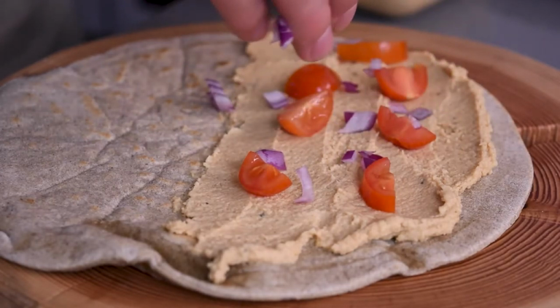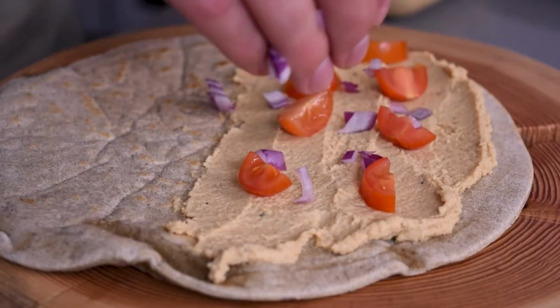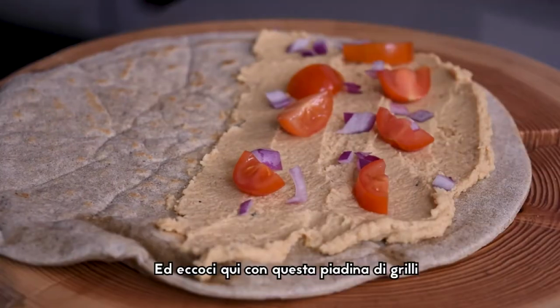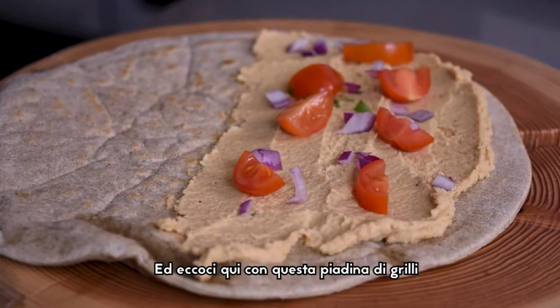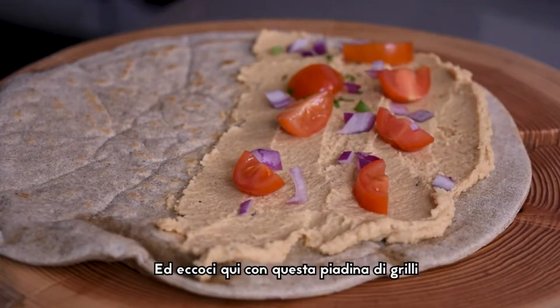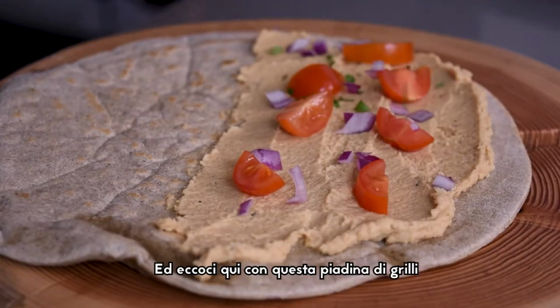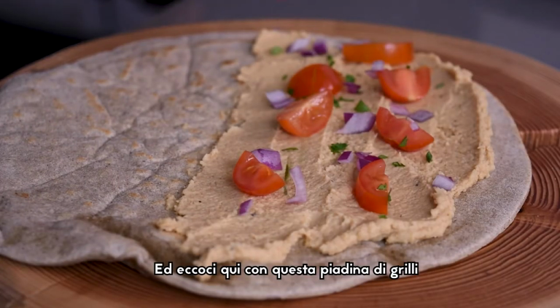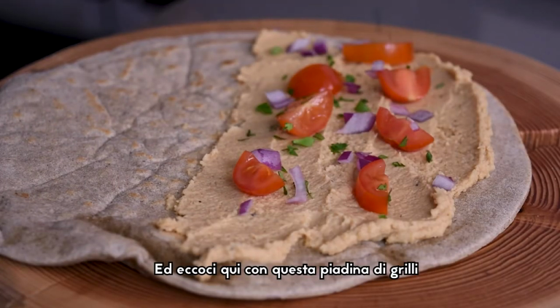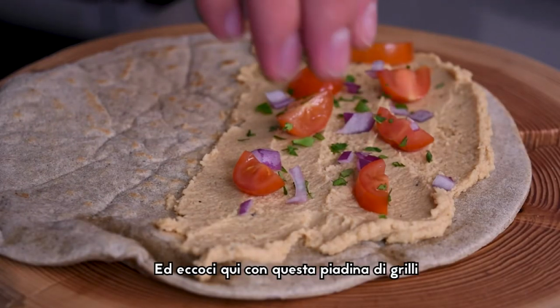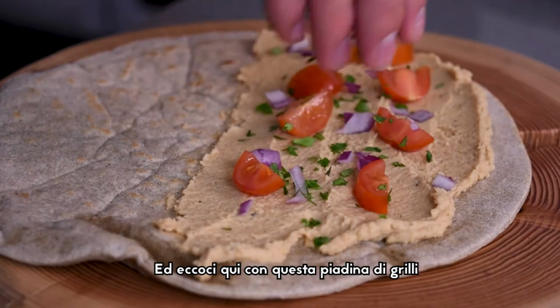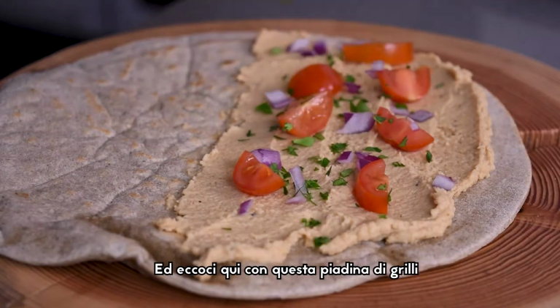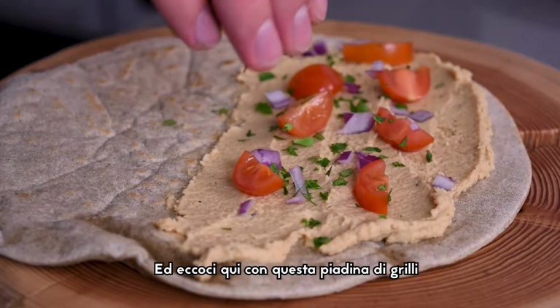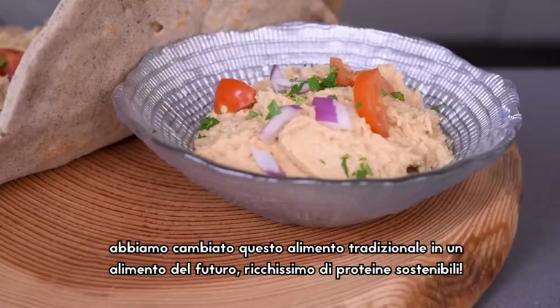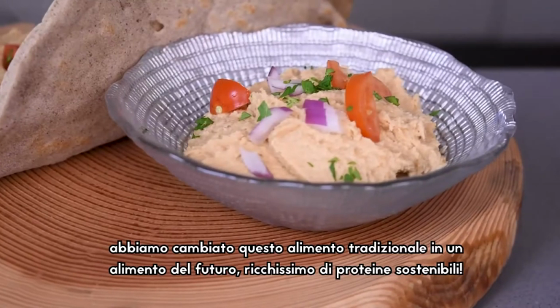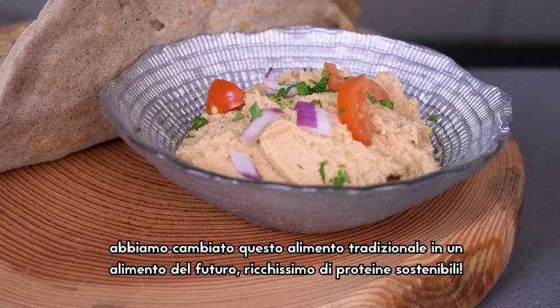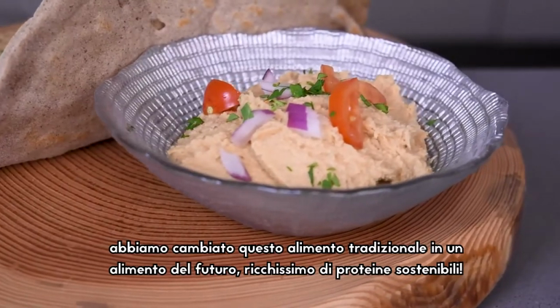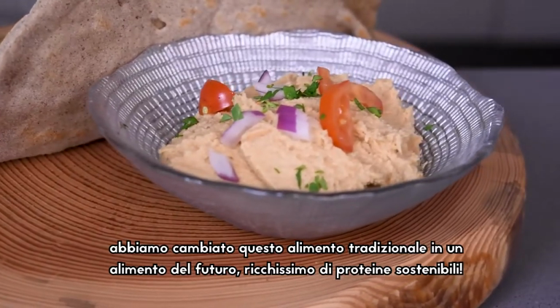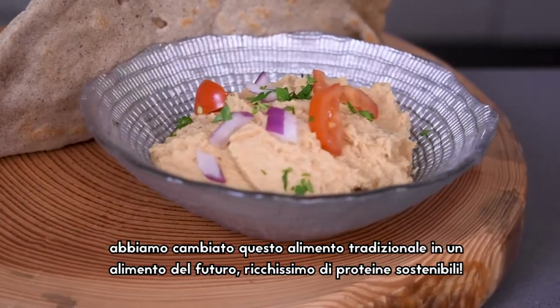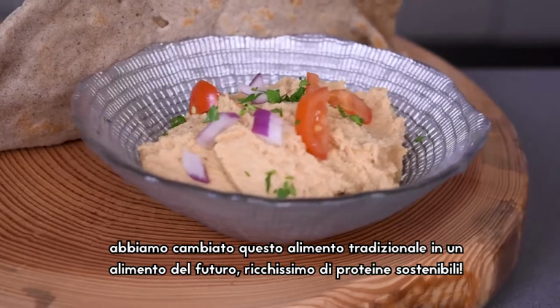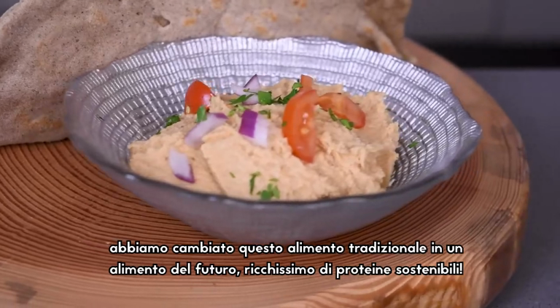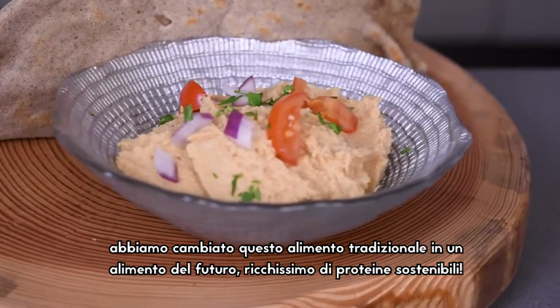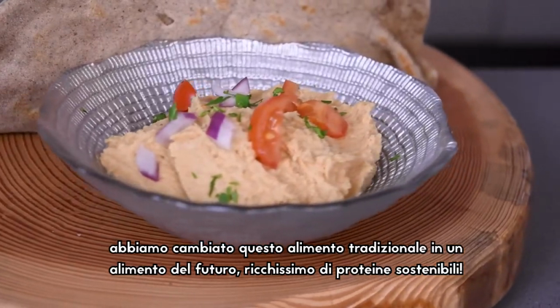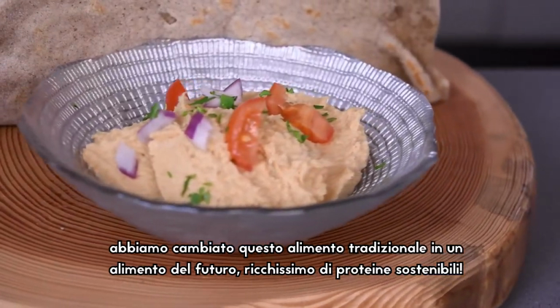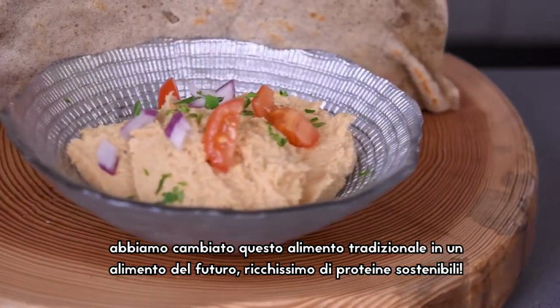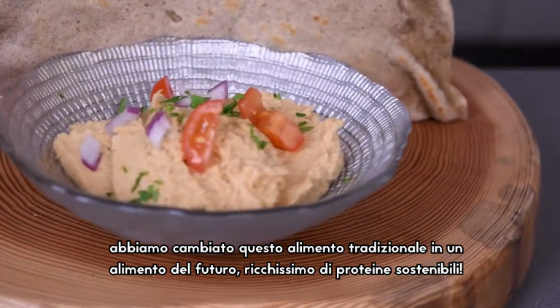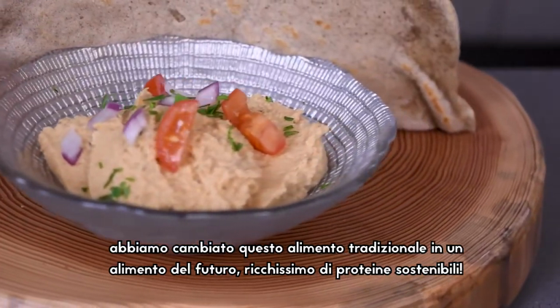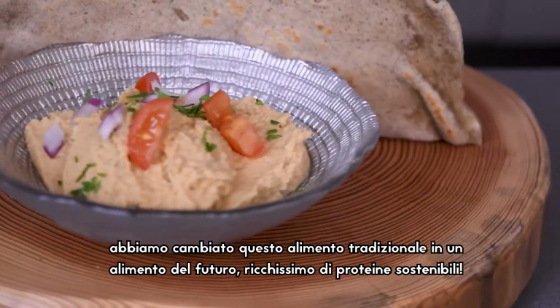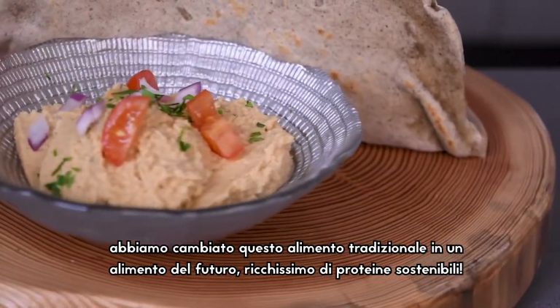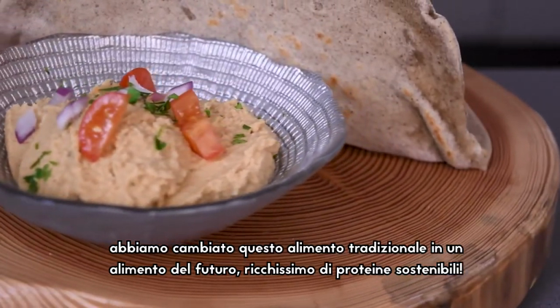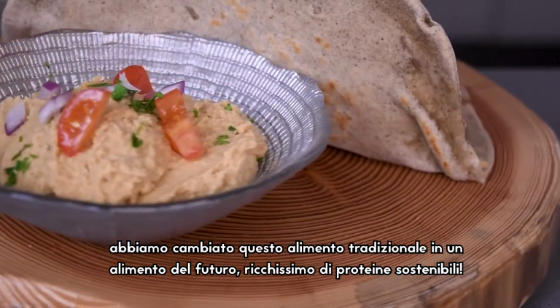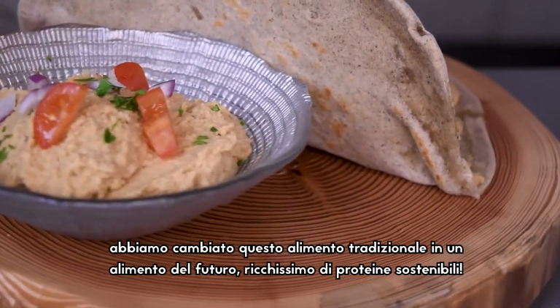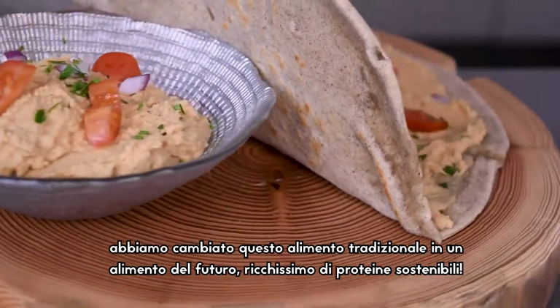And here we are with this cricket piadina. We changed this traditional food into a food for the future, rich in sustainable proteins.